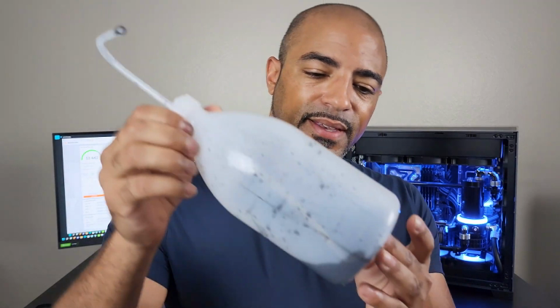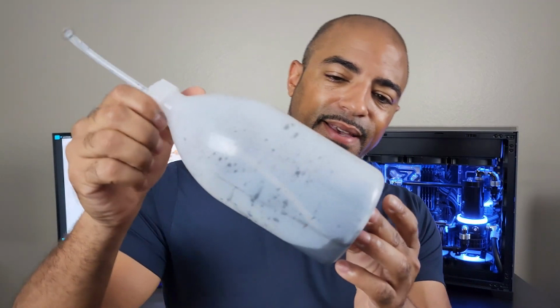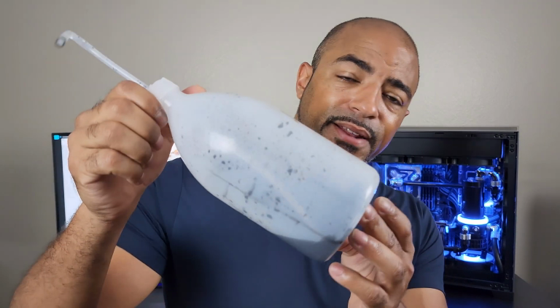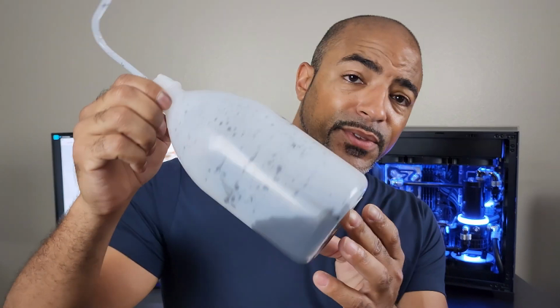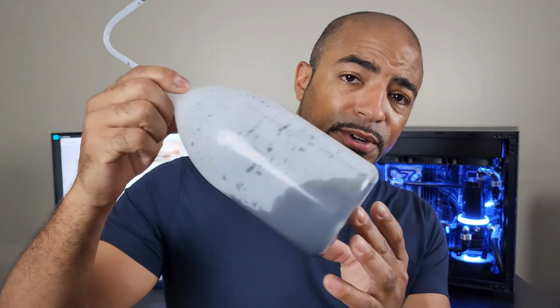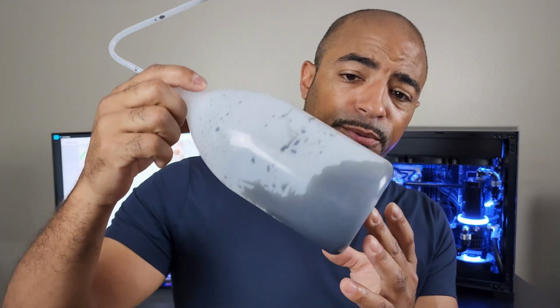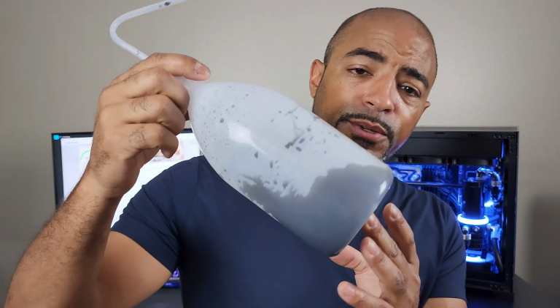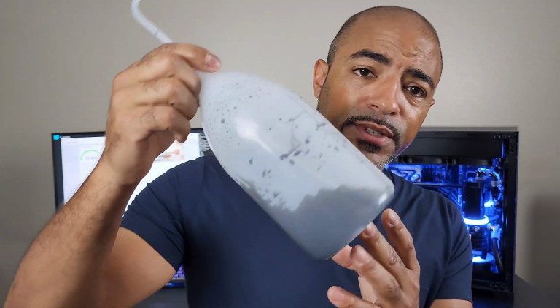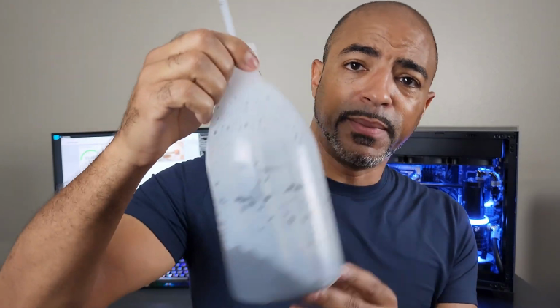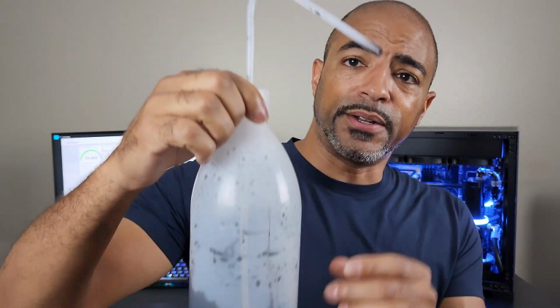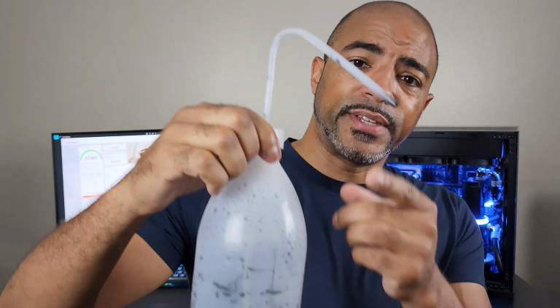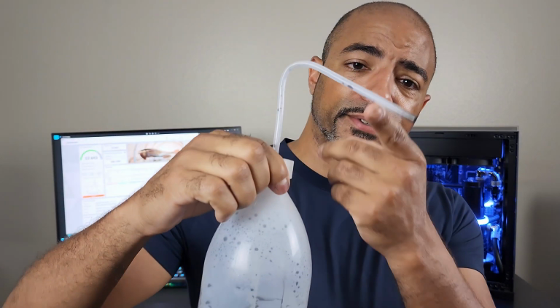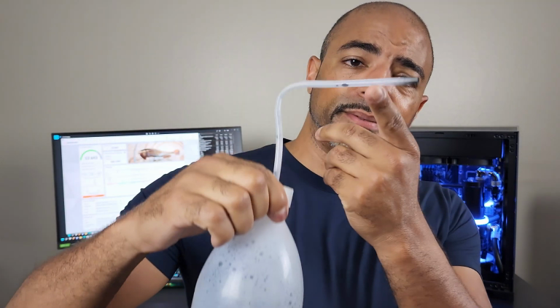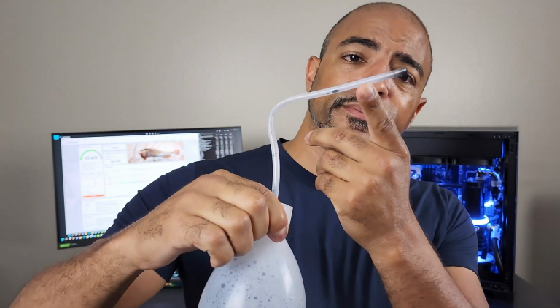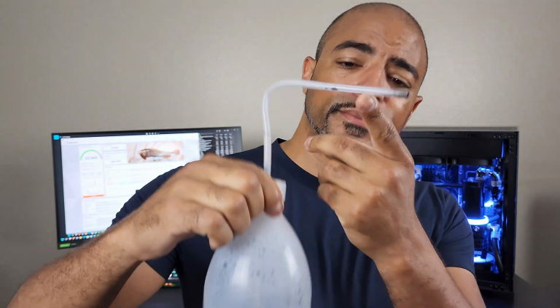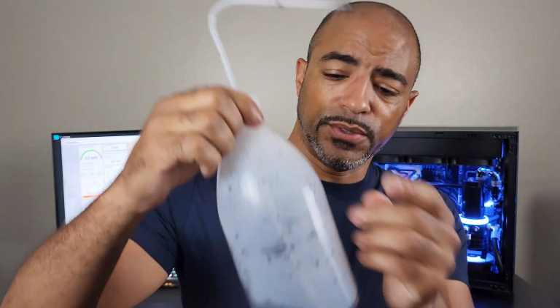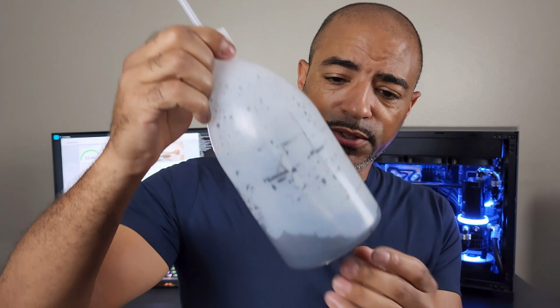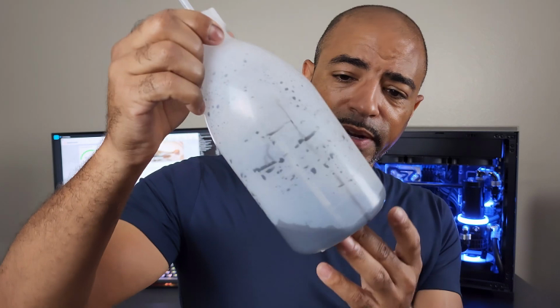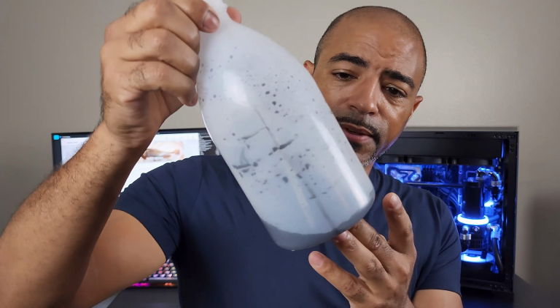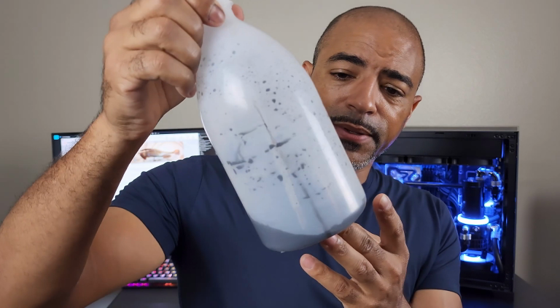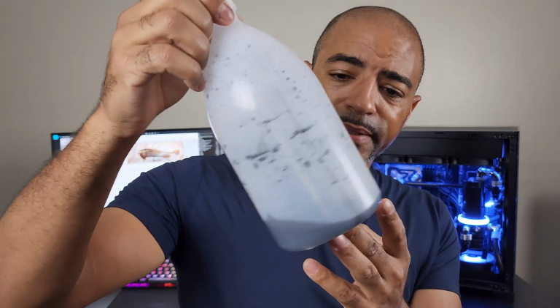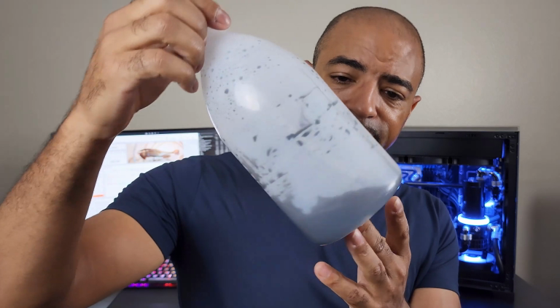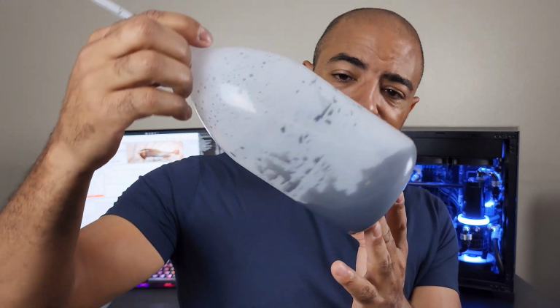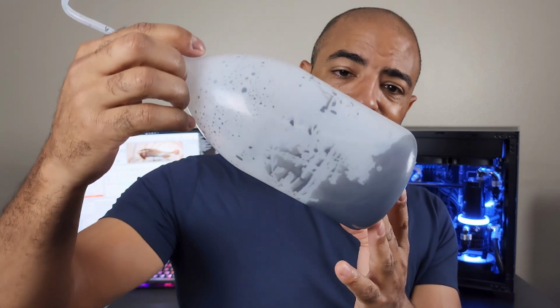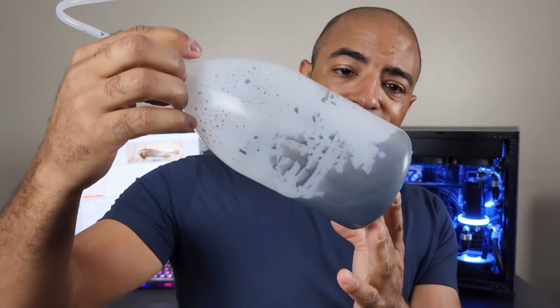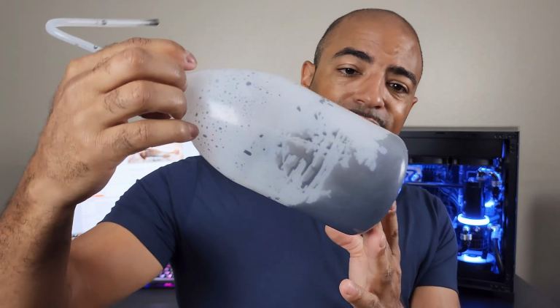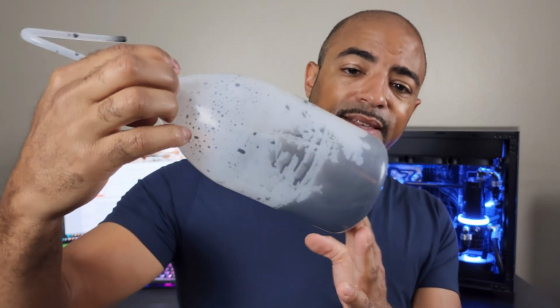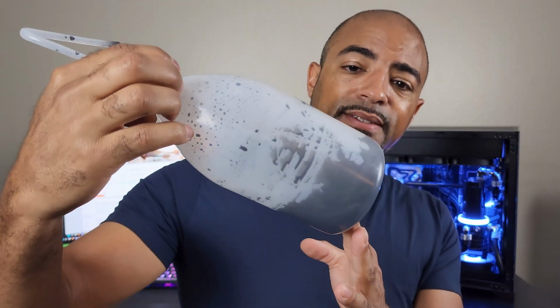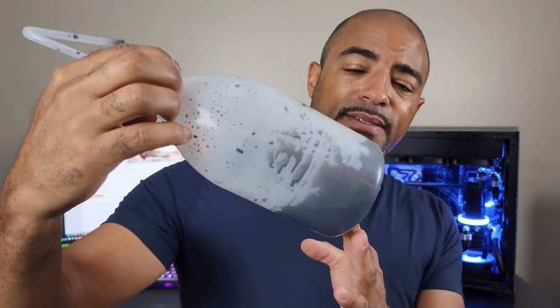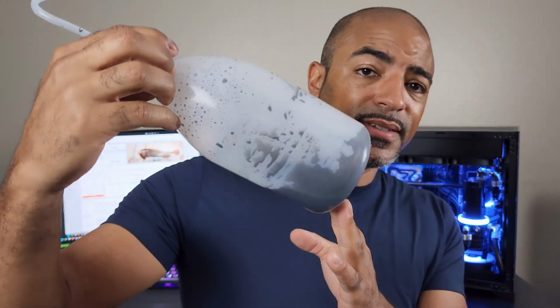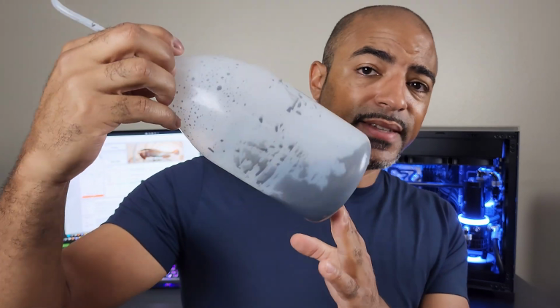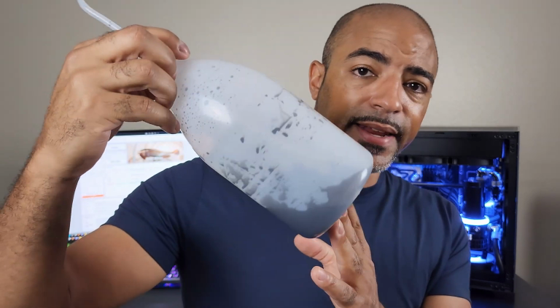Oh, and by the way — I don't think you're going to reuse these bottles after using this graphene fluid. Yeah, that's that.